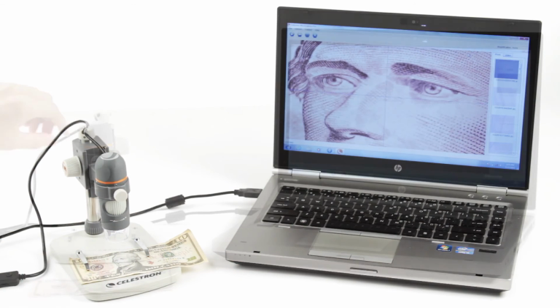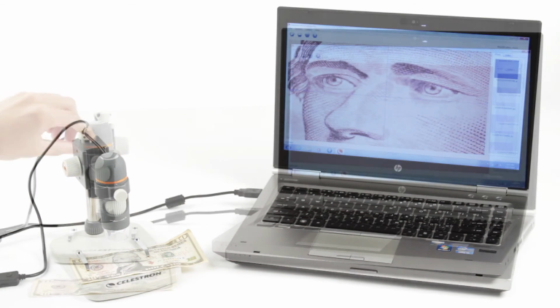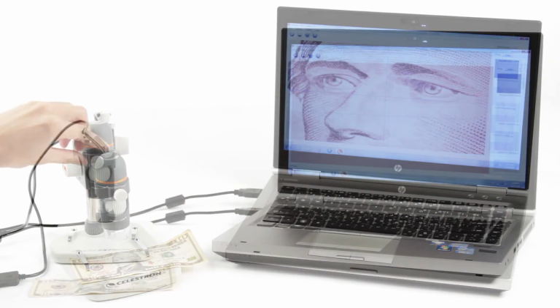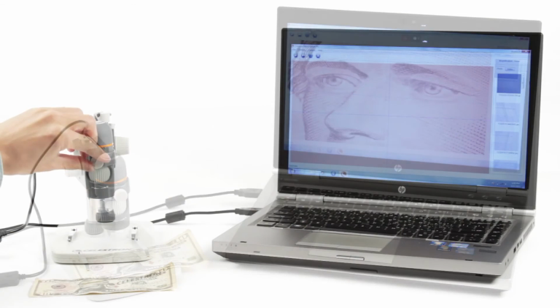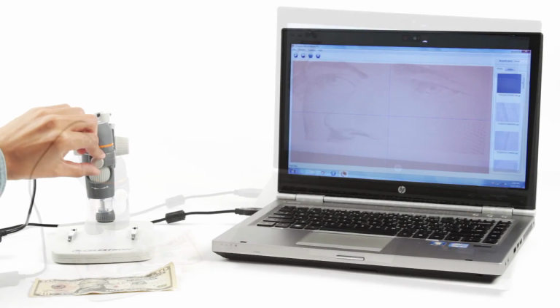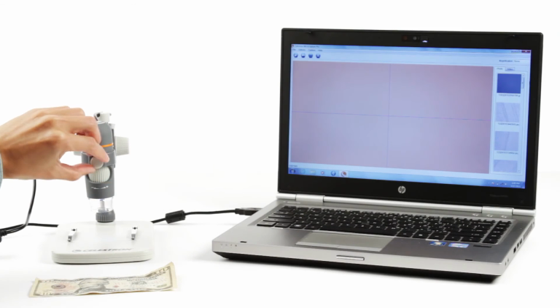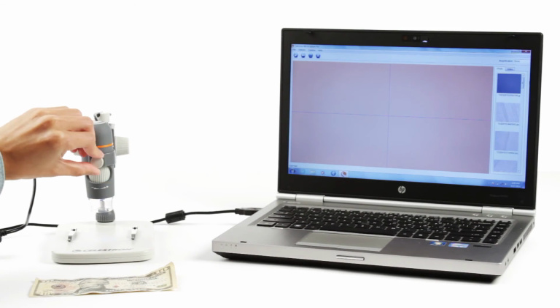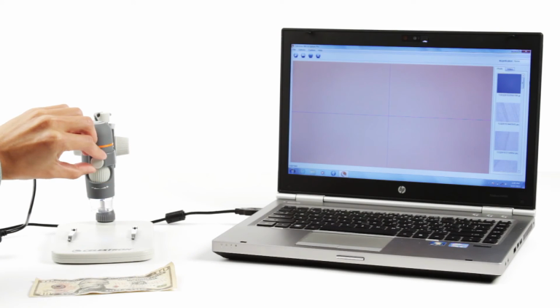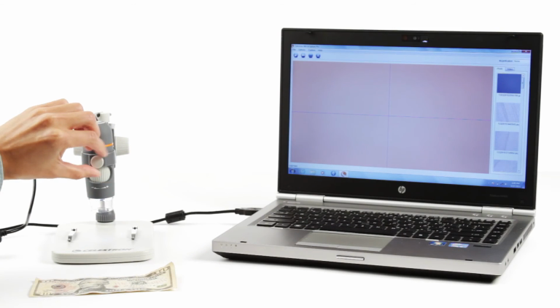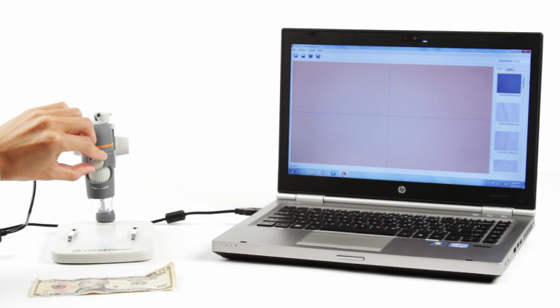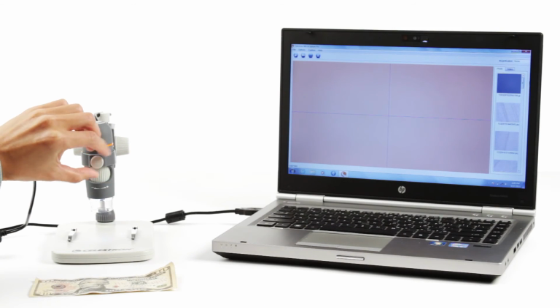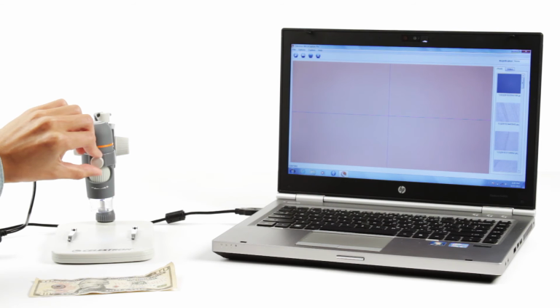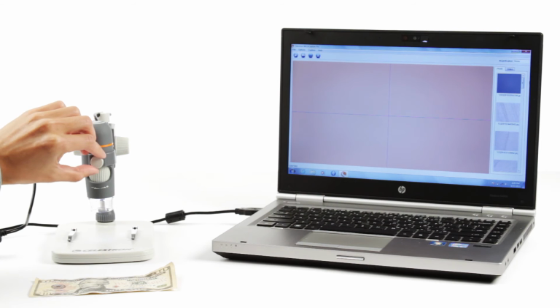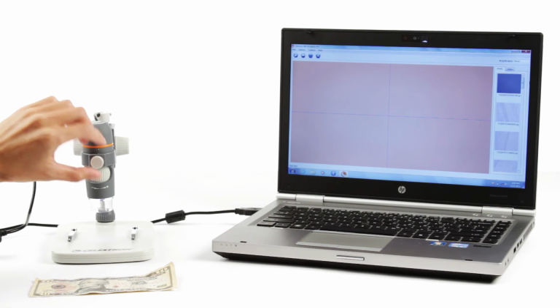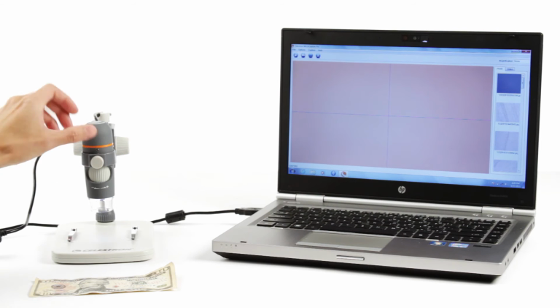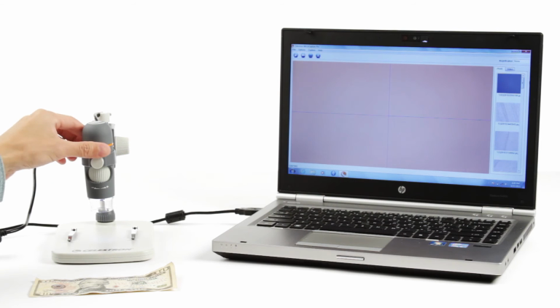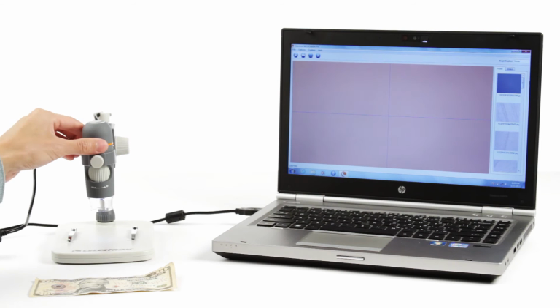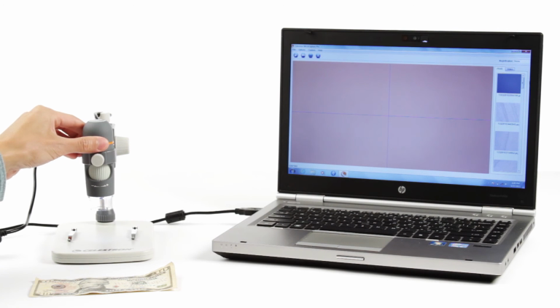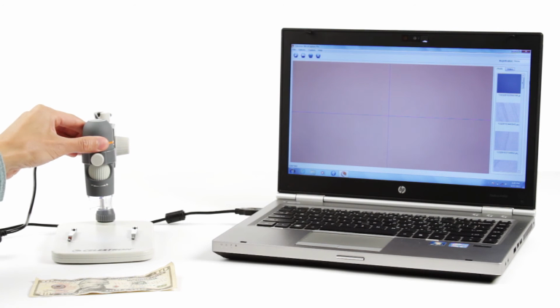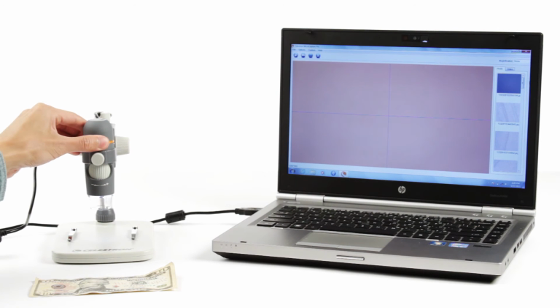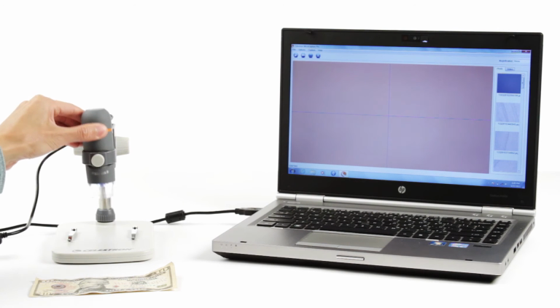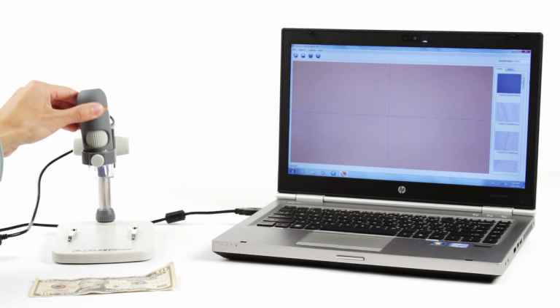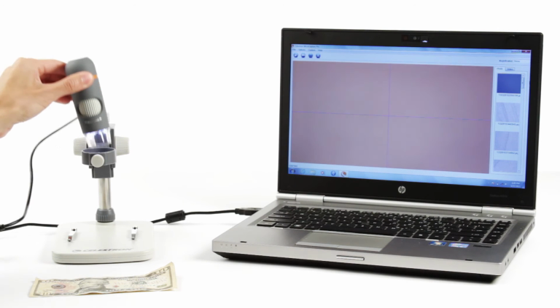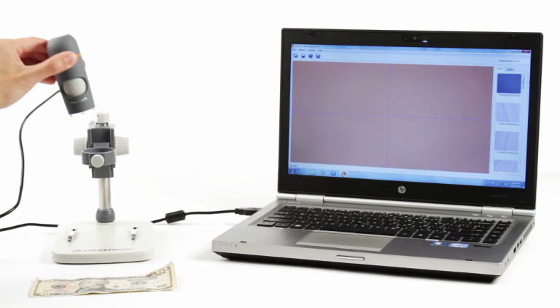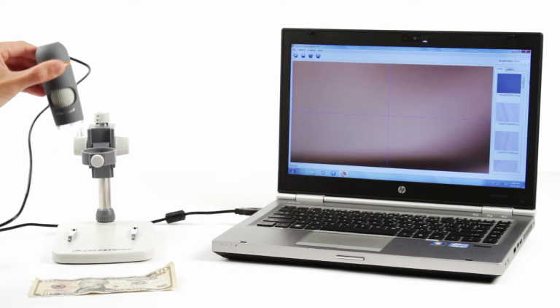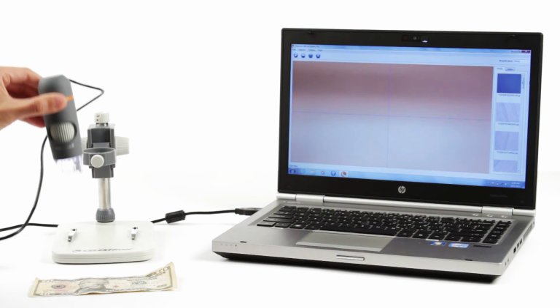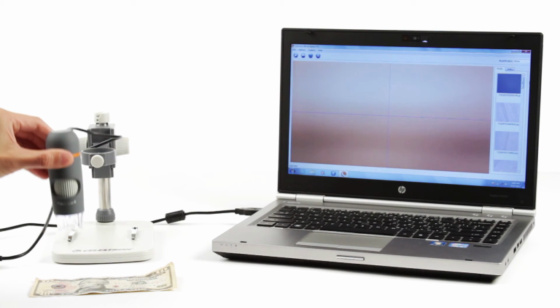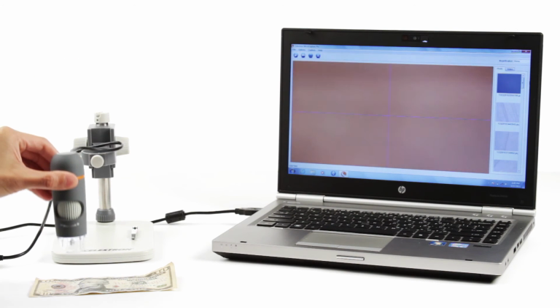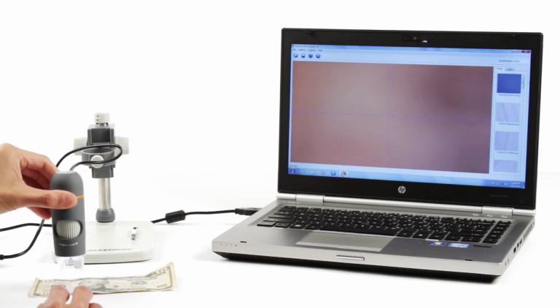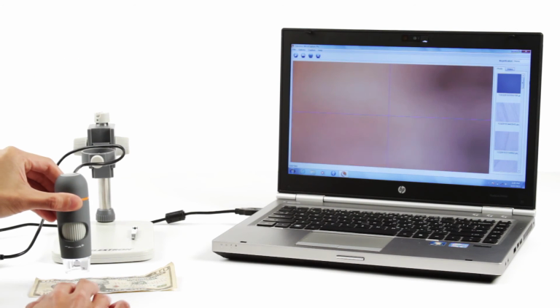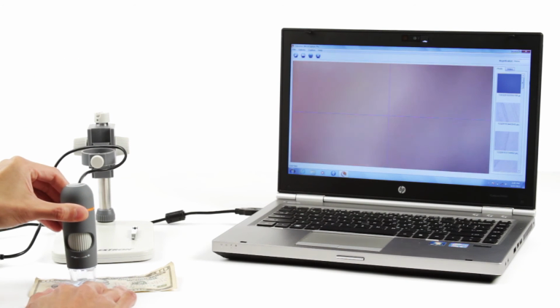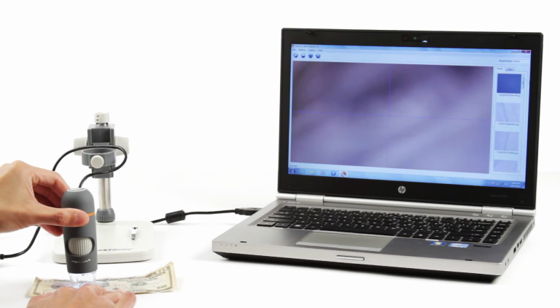The microscope smoothly detaches from the stand so you can use it in handheld mode for closer views of your specimens.